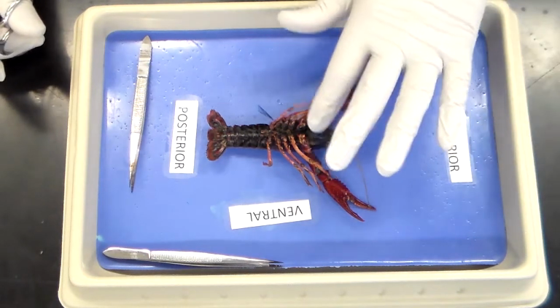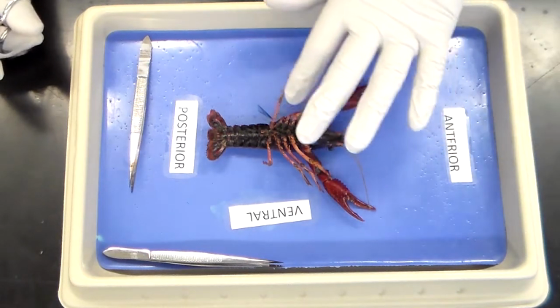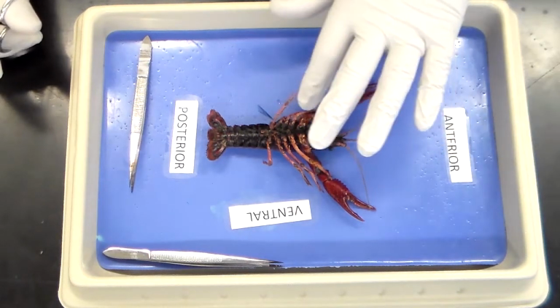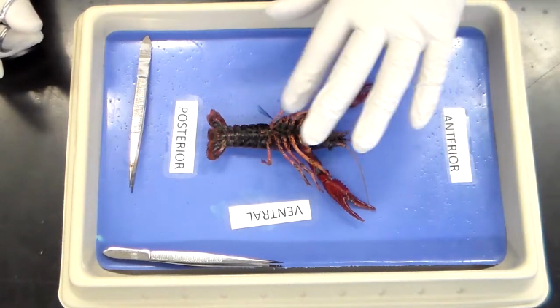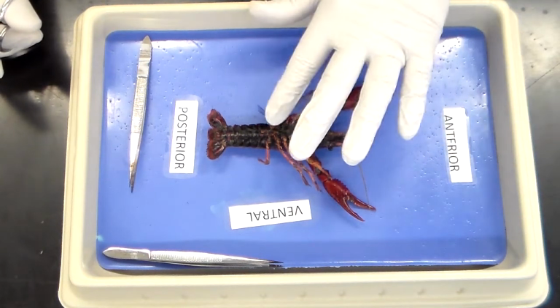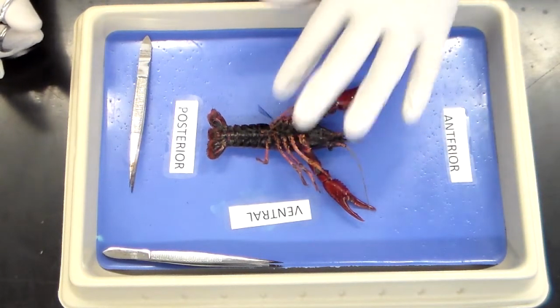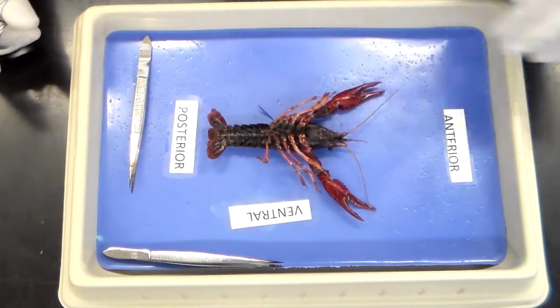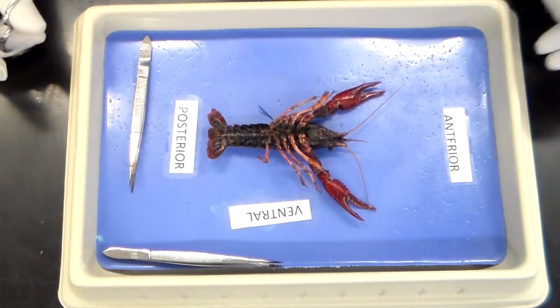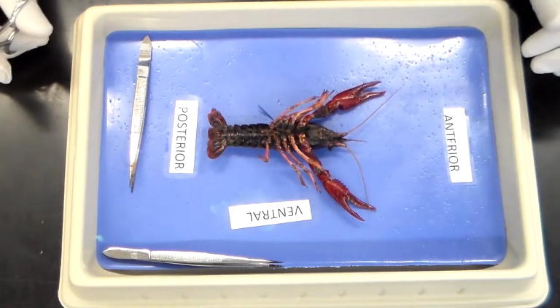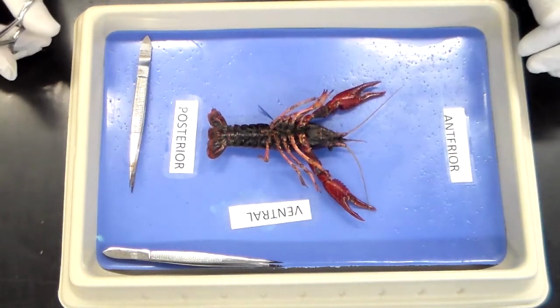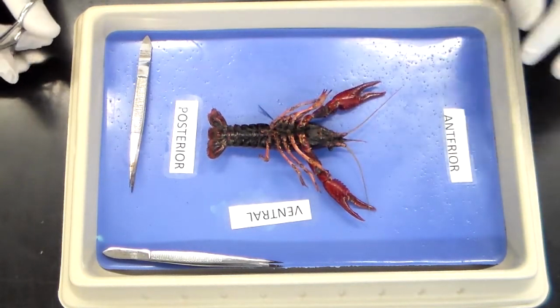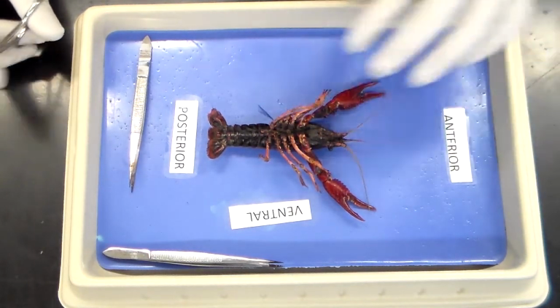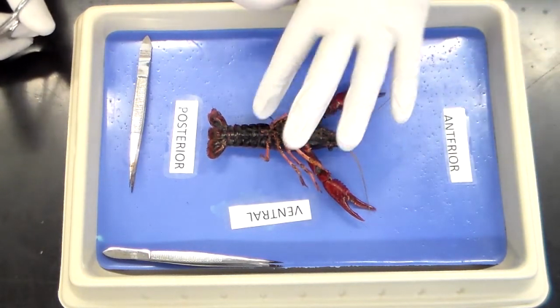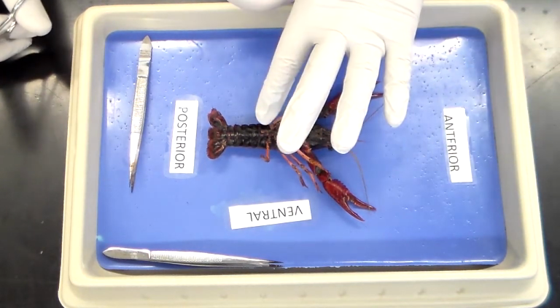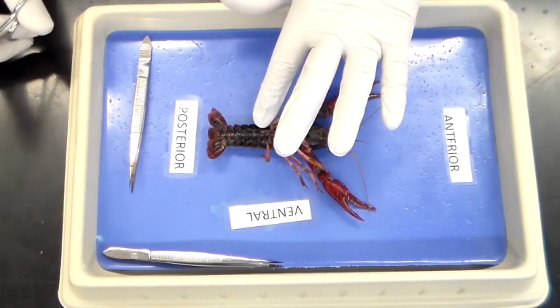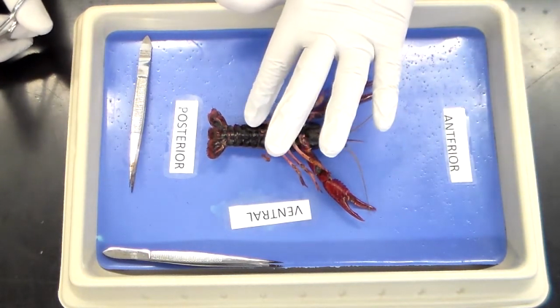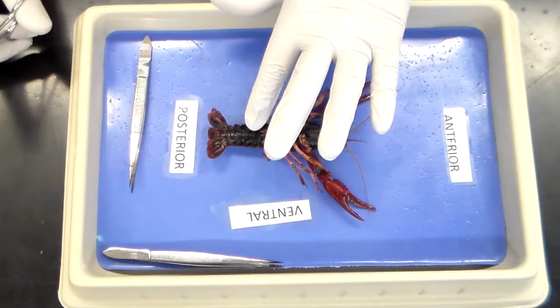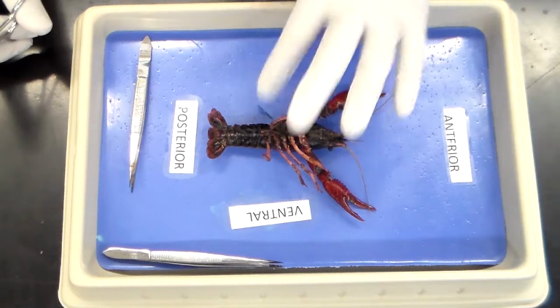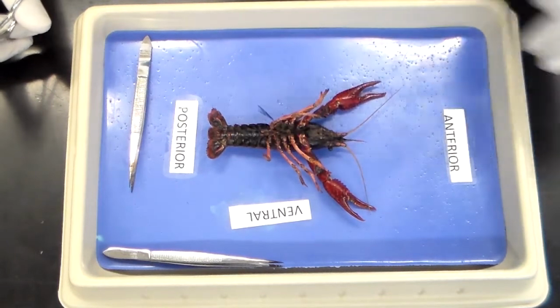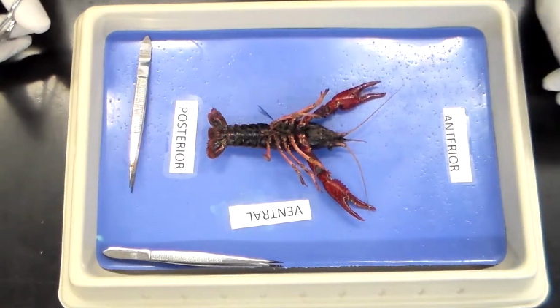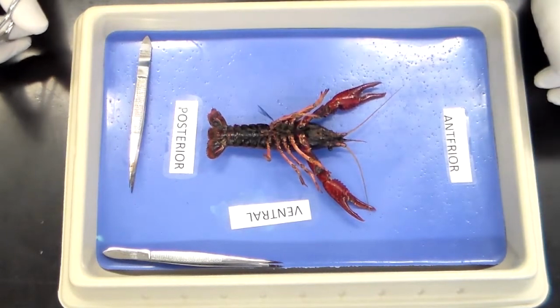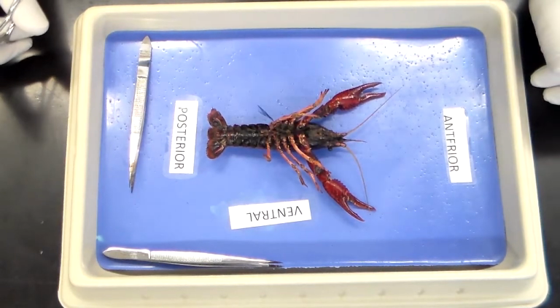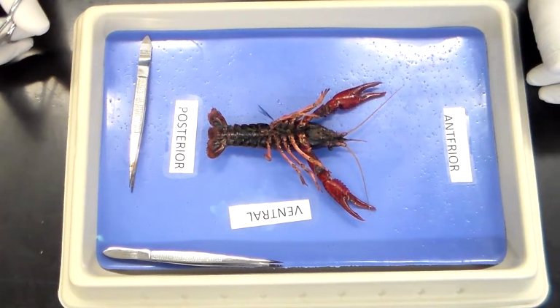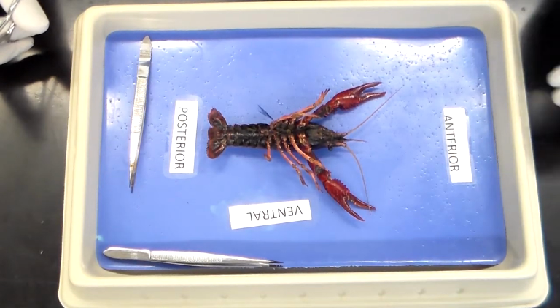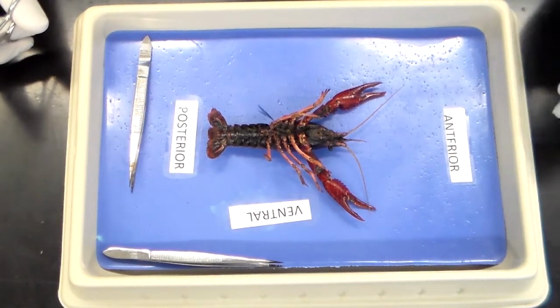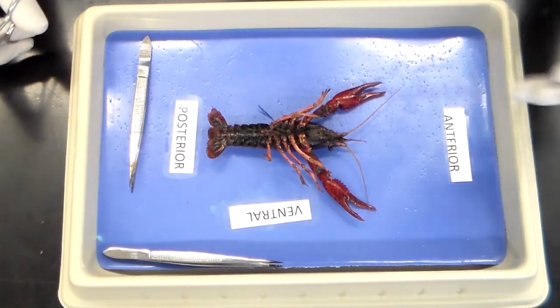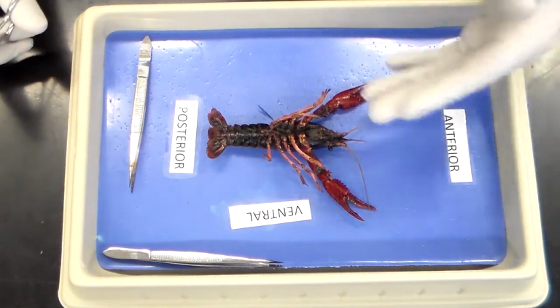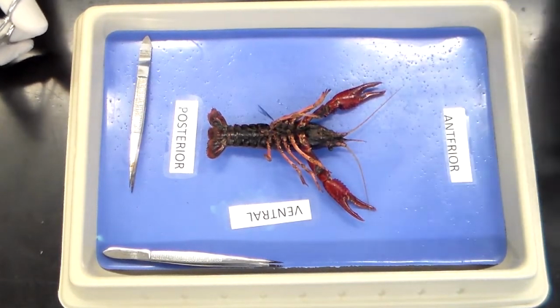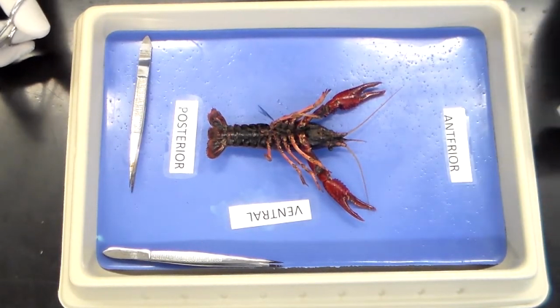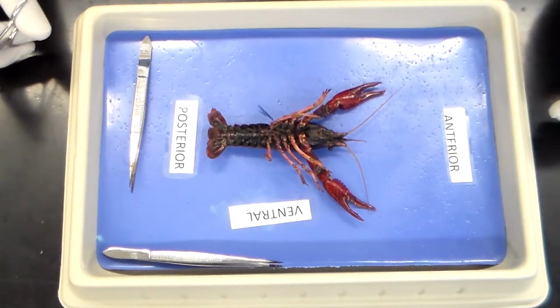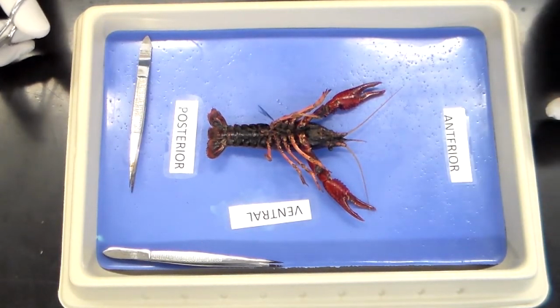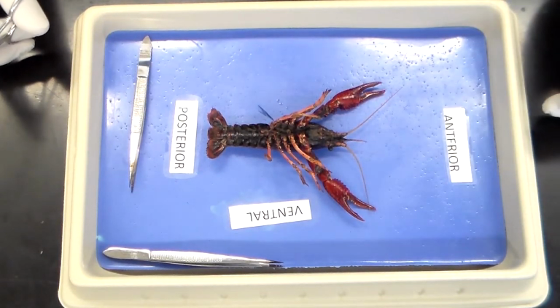The first thing you're going to do is sex your specimen. I noticed the modified swimmerets here, so I can tell that this is going to be a male.